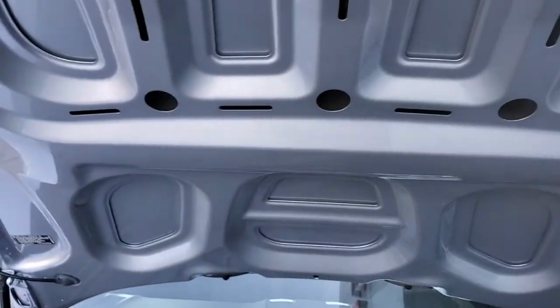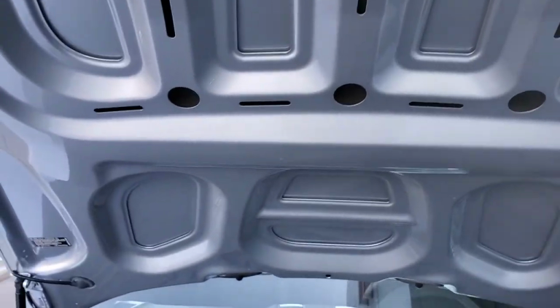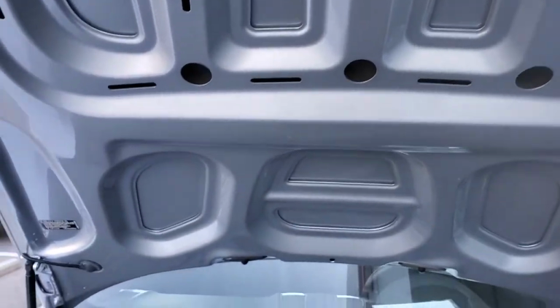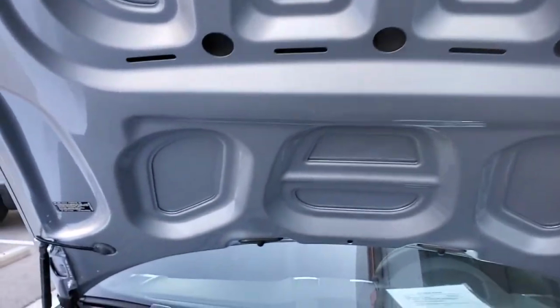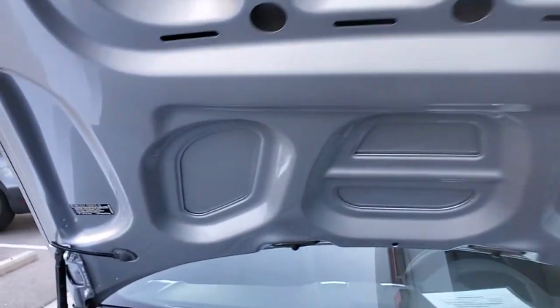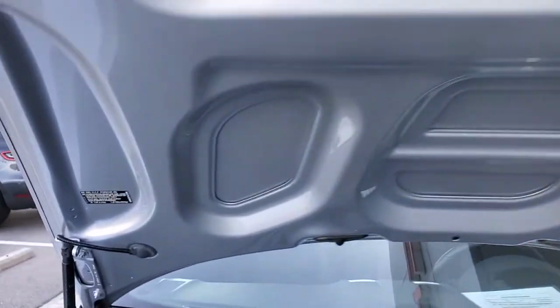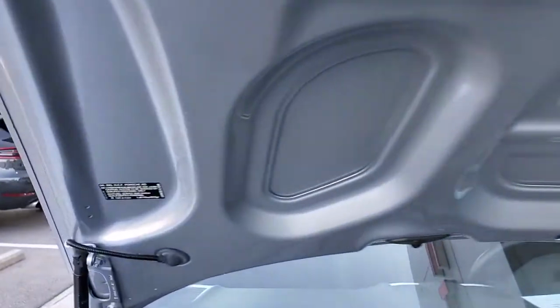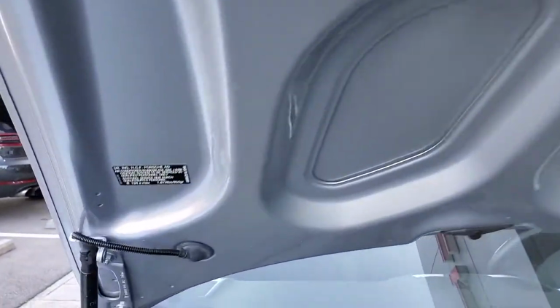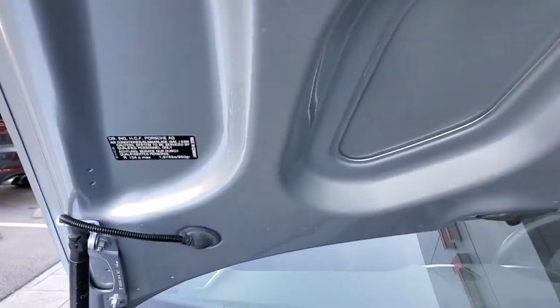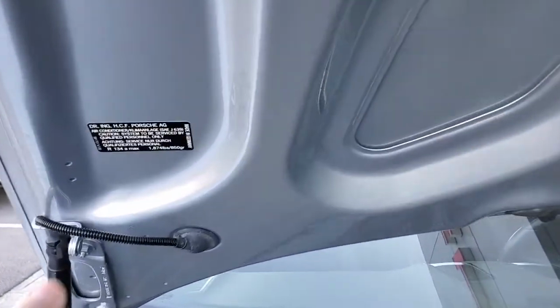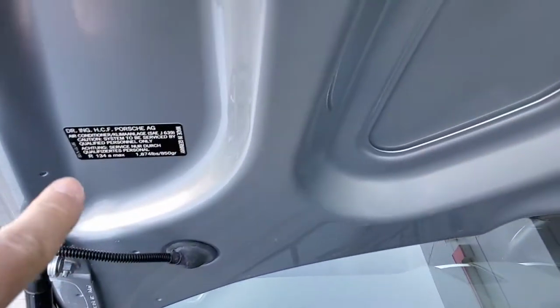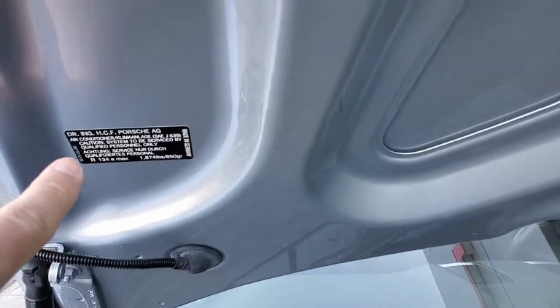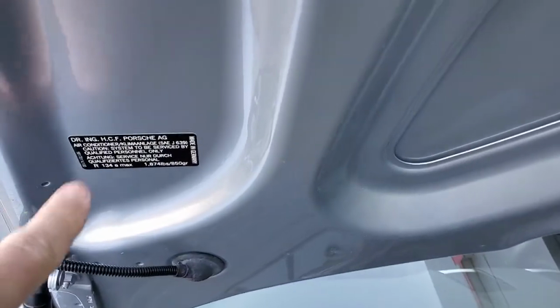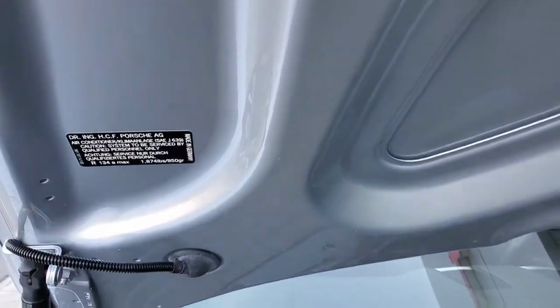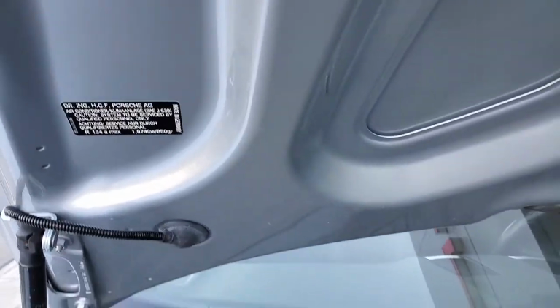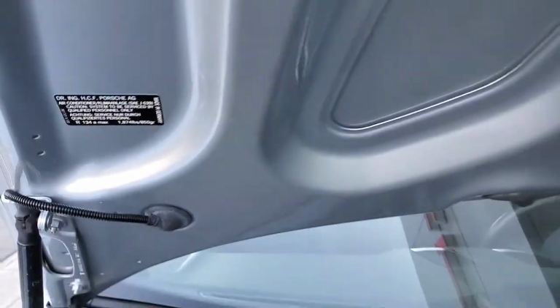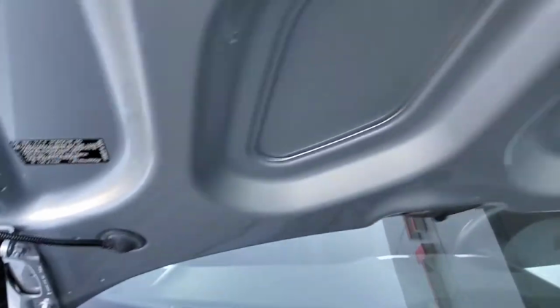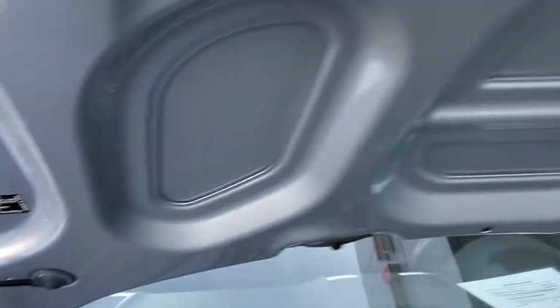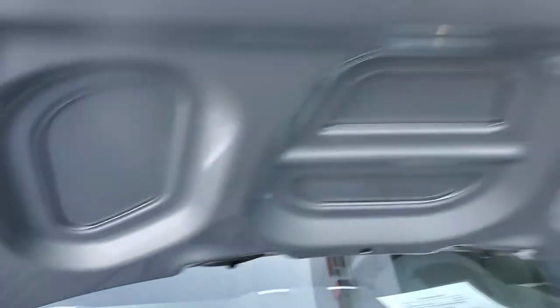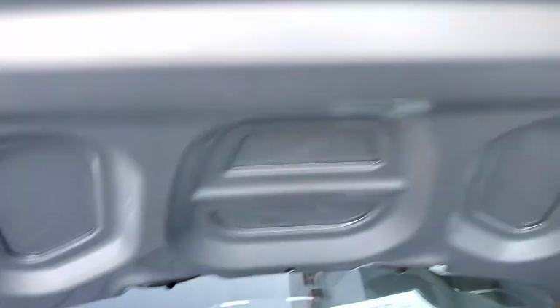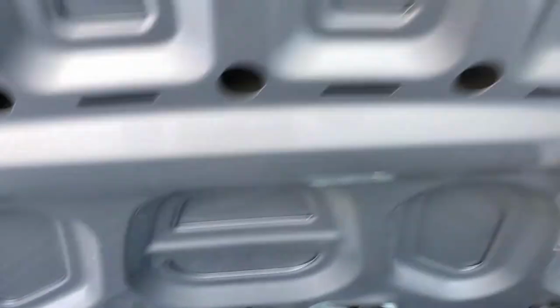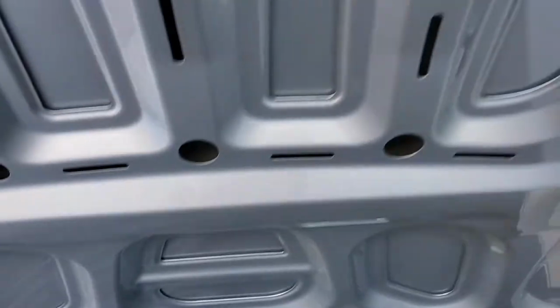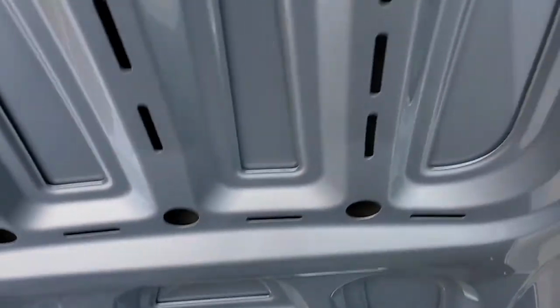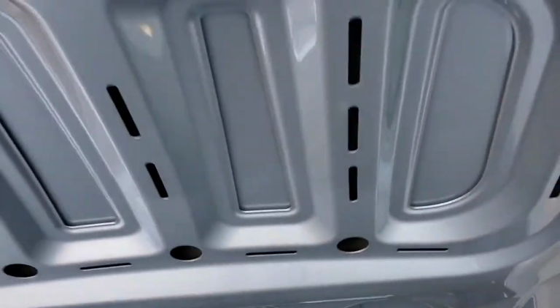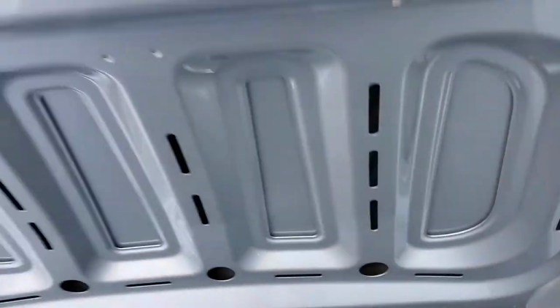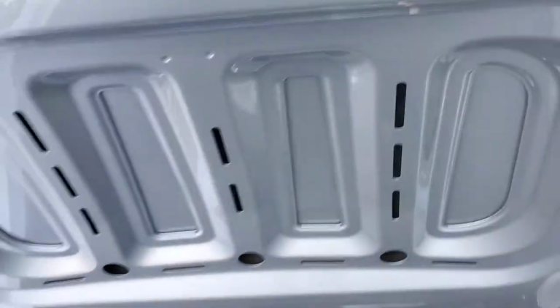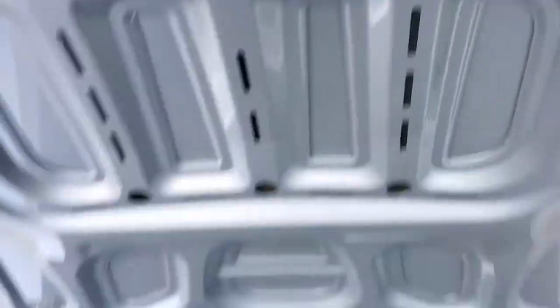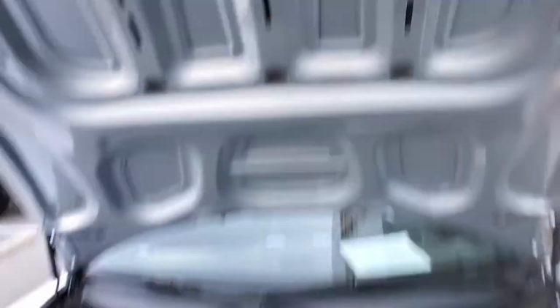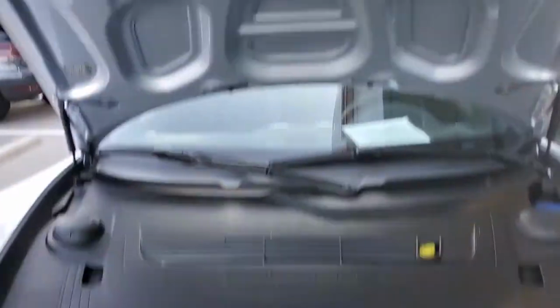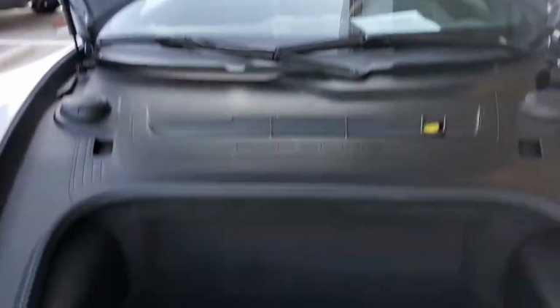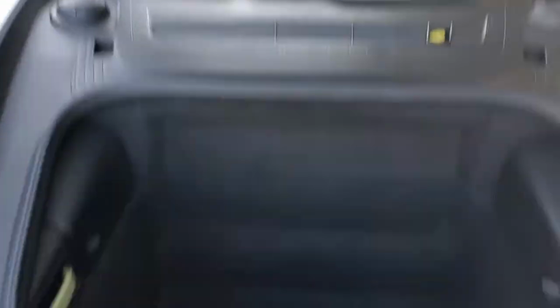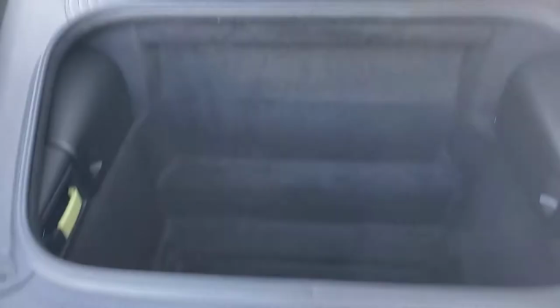I always like to take a picture of the tag so you know it's the original hood. There's no accidents.